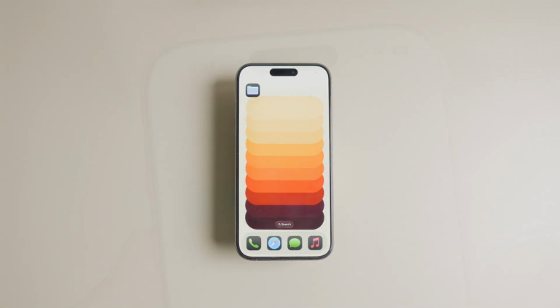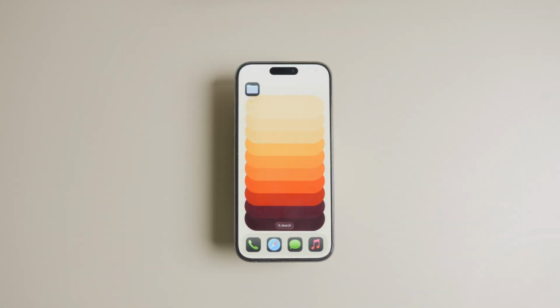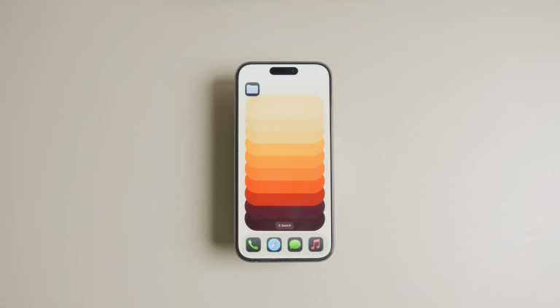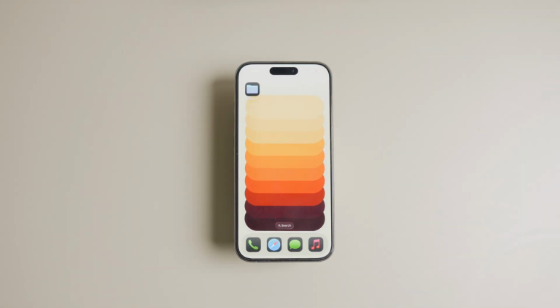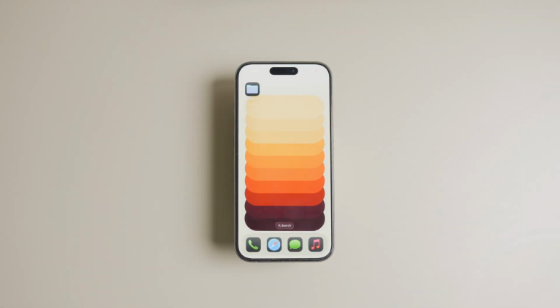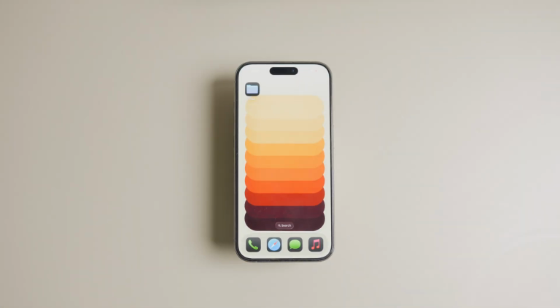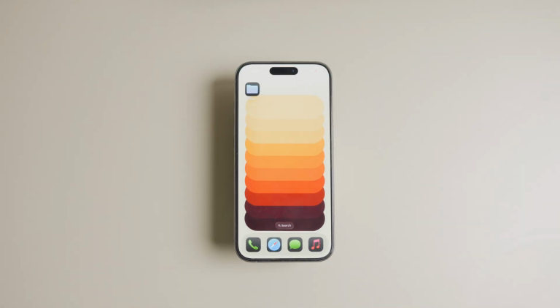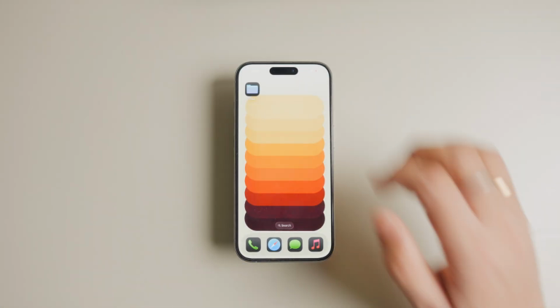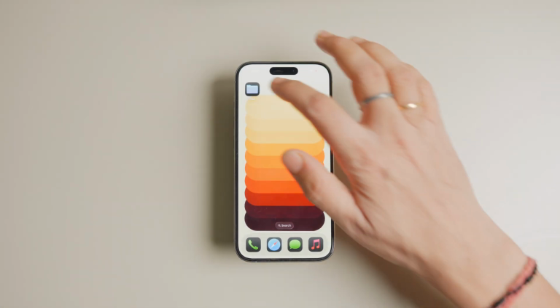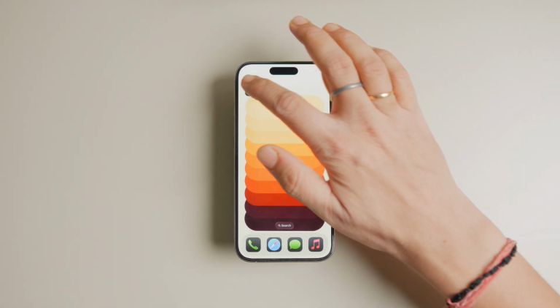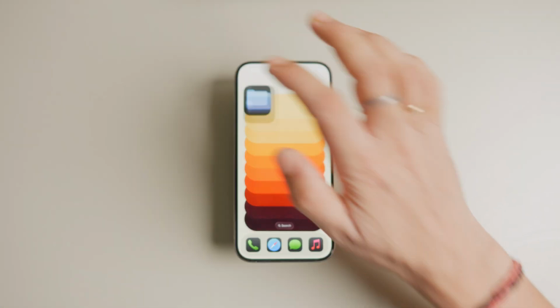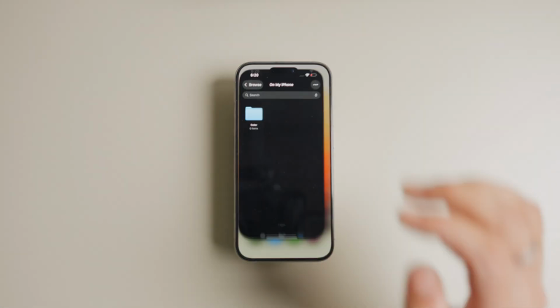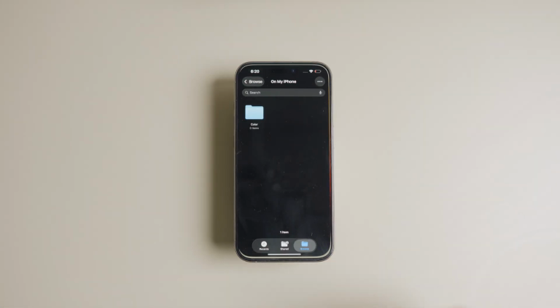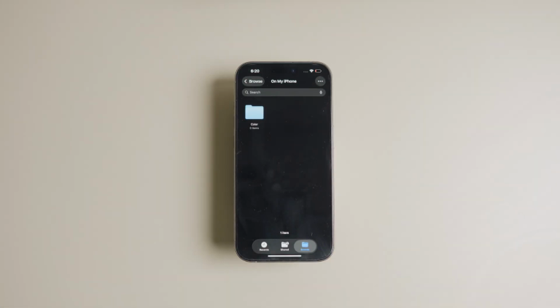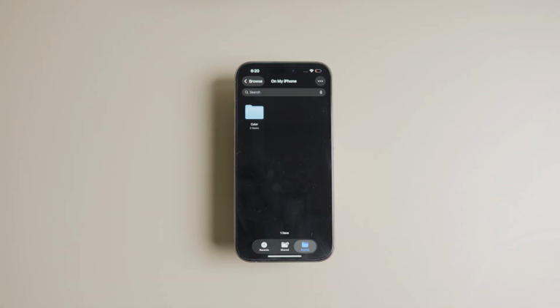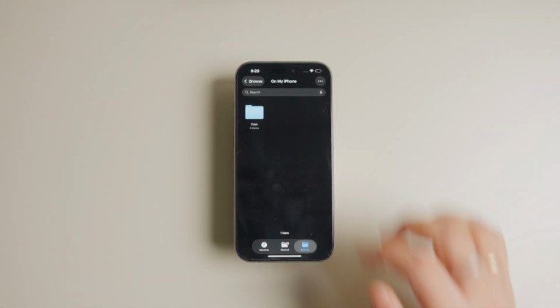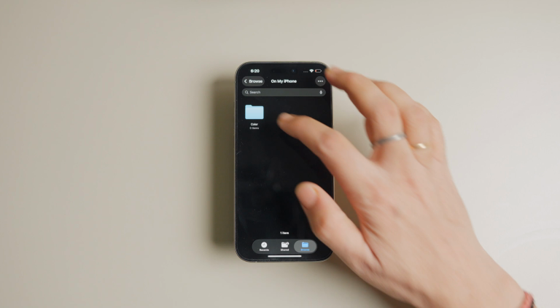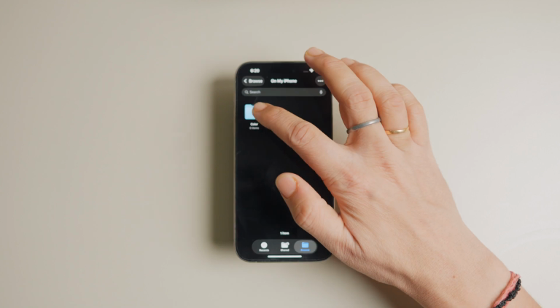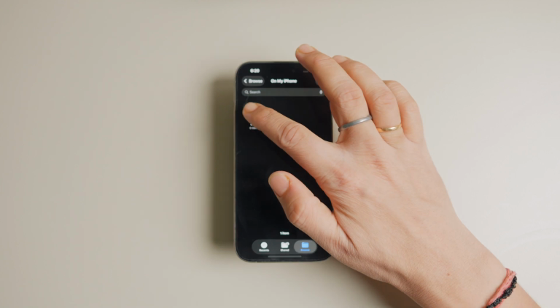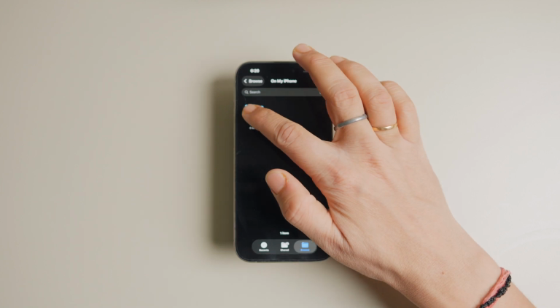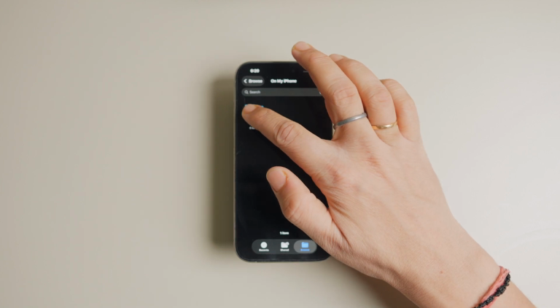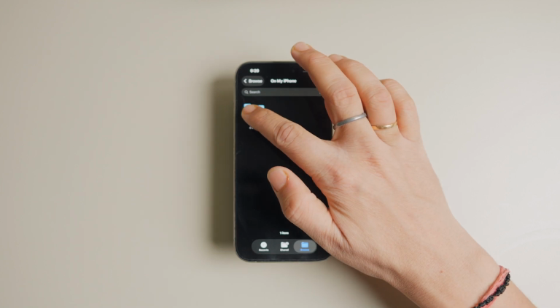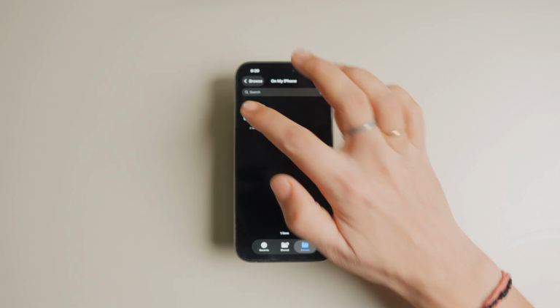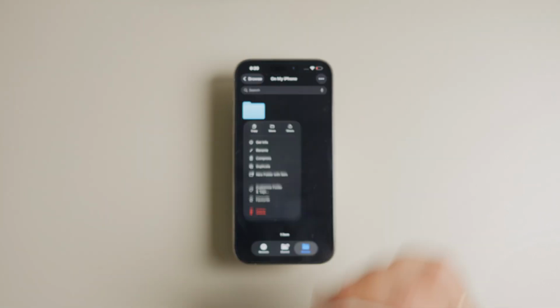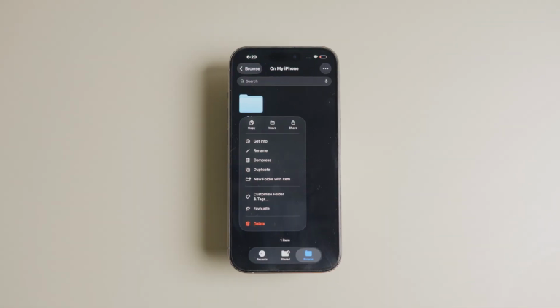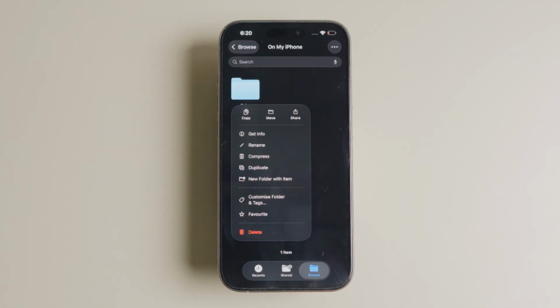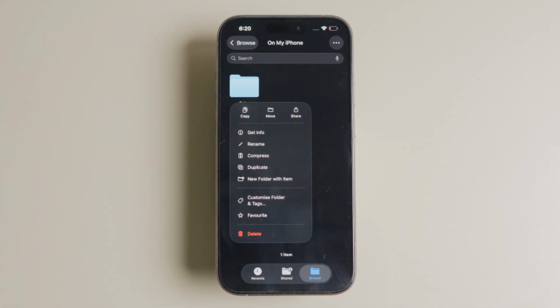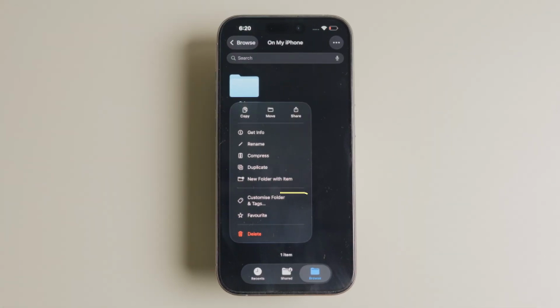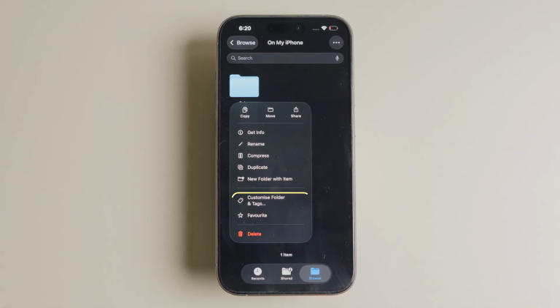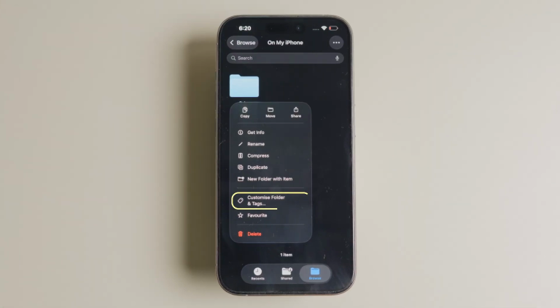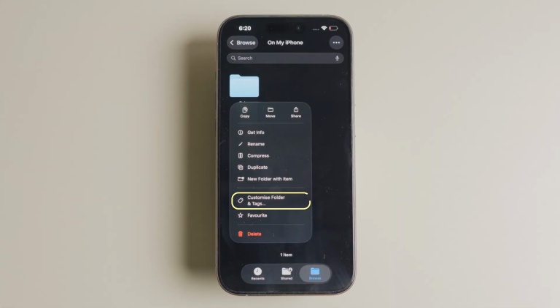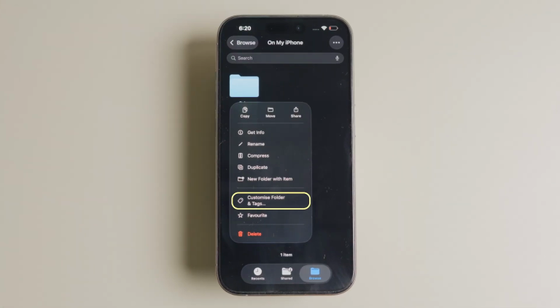To customize folders inside the Files app on iPhone, launch the Files app and long press on the folder you want to customize.